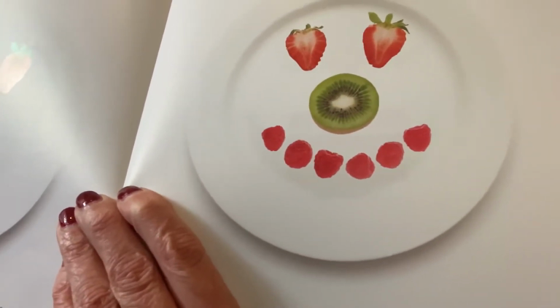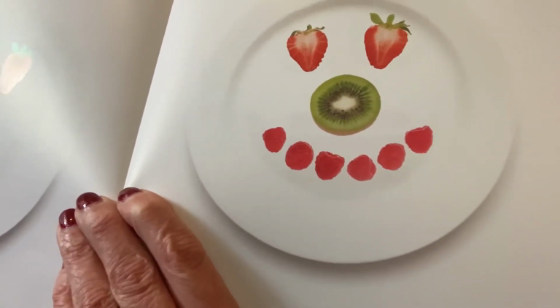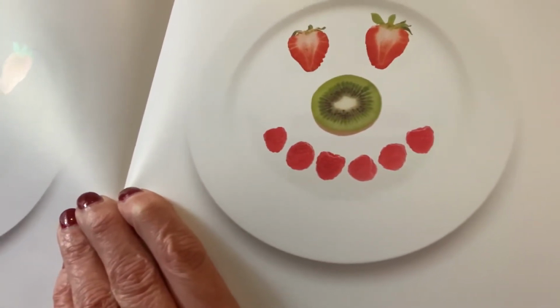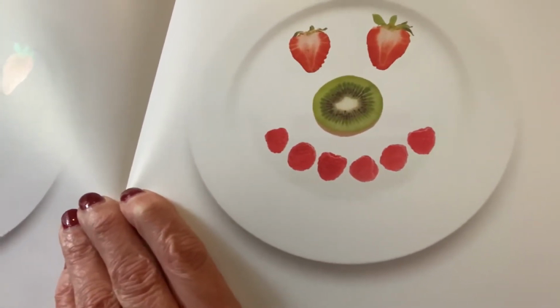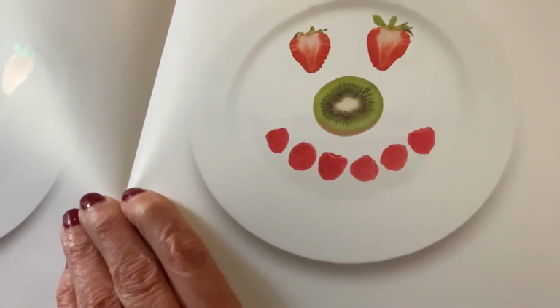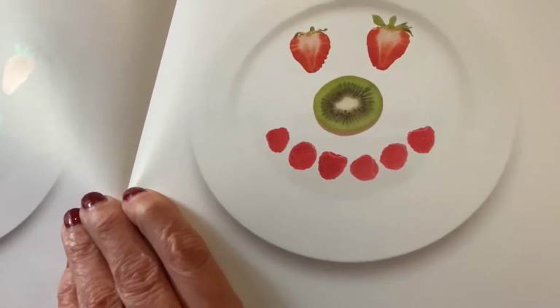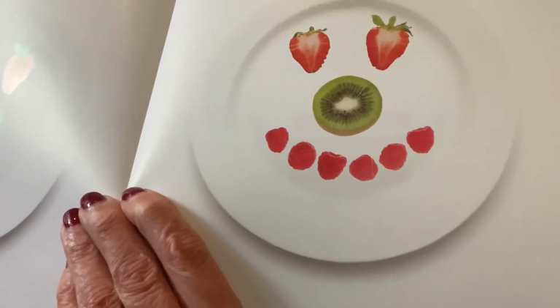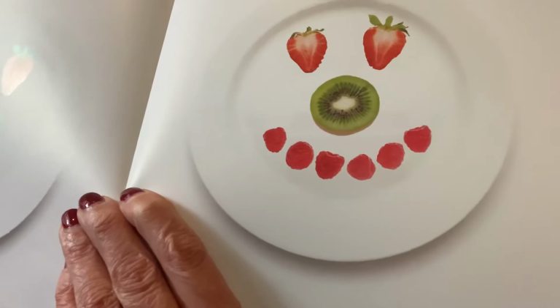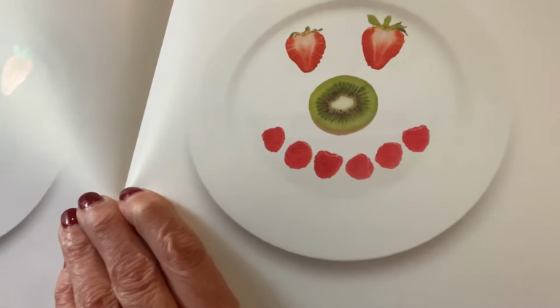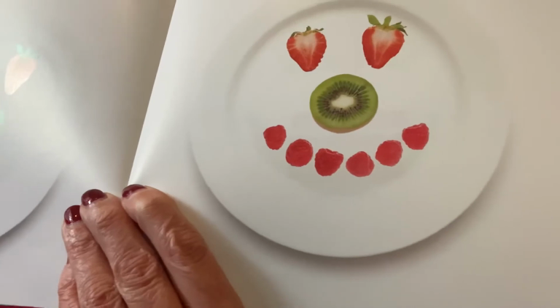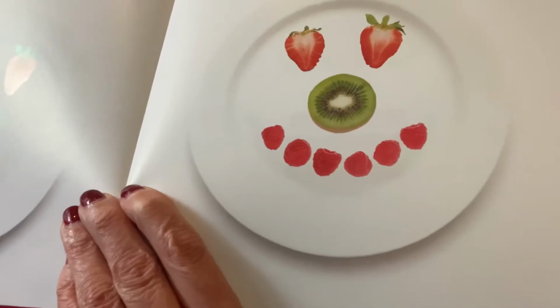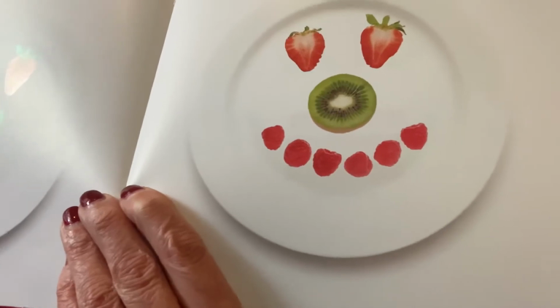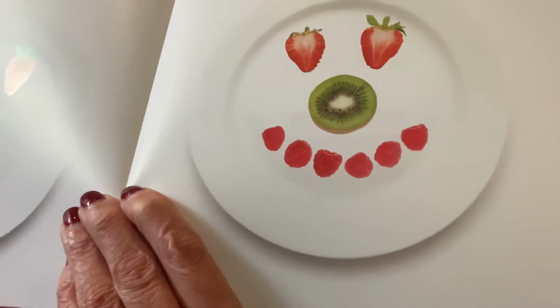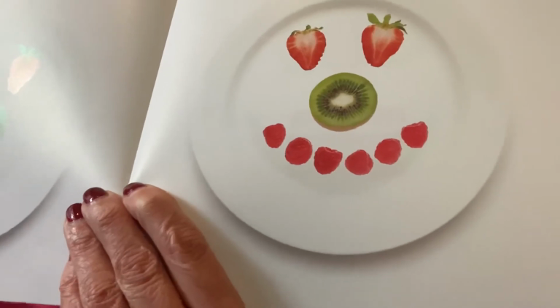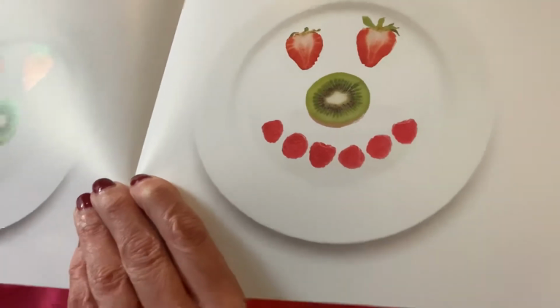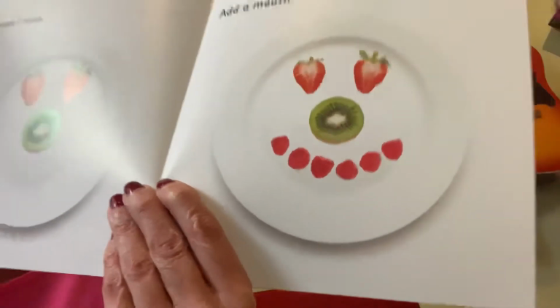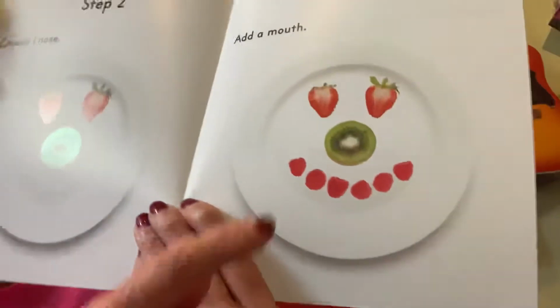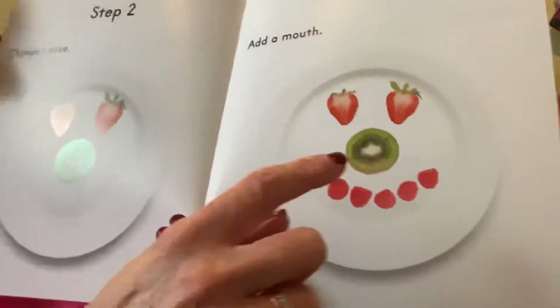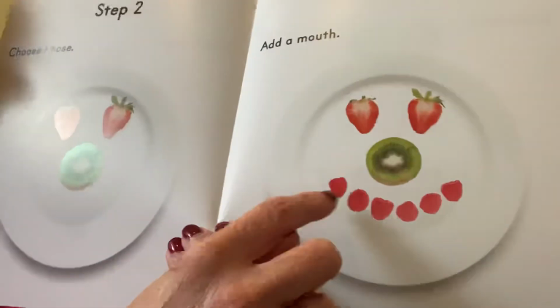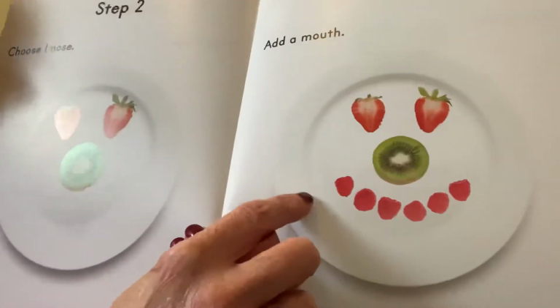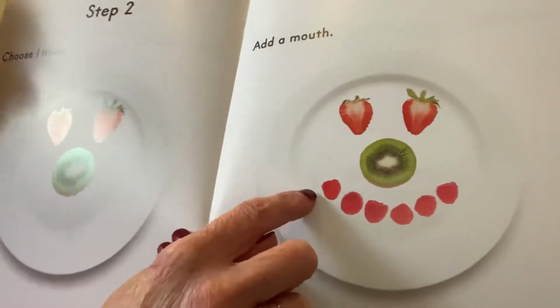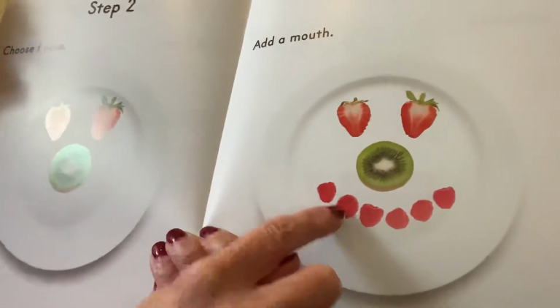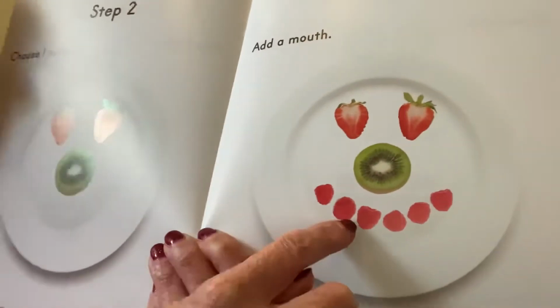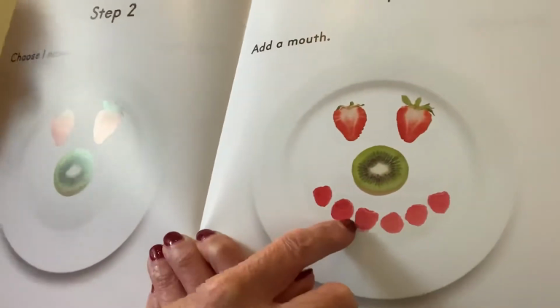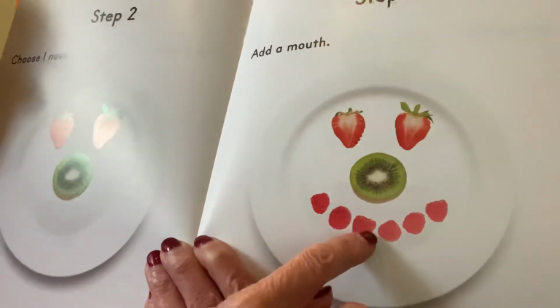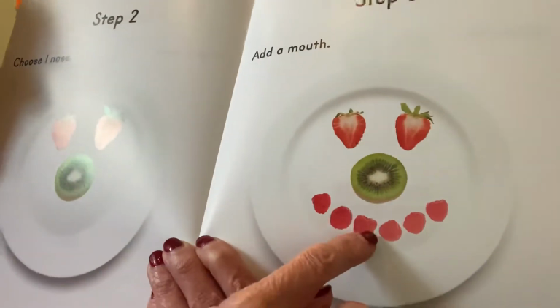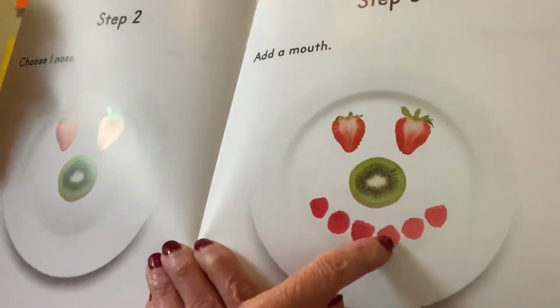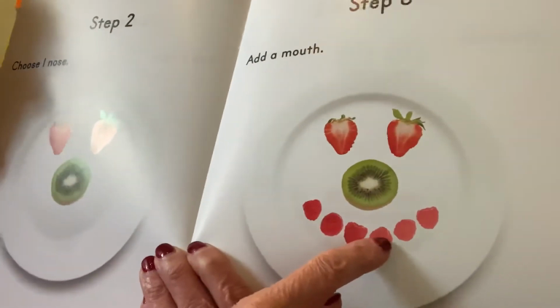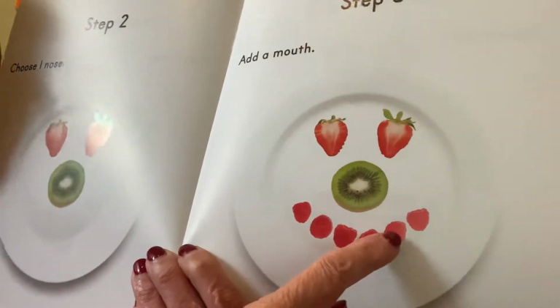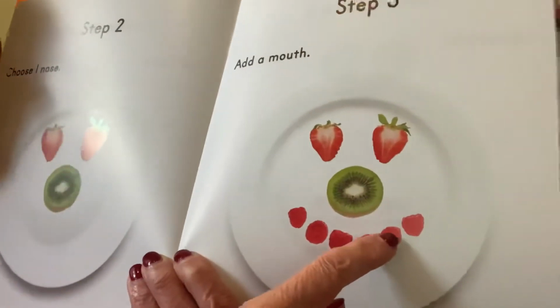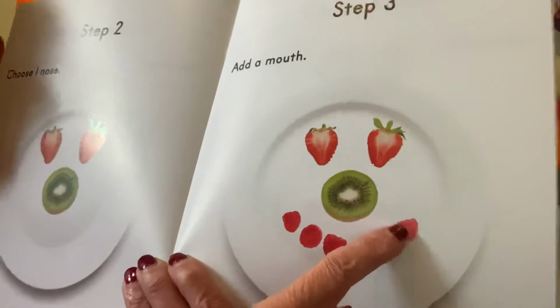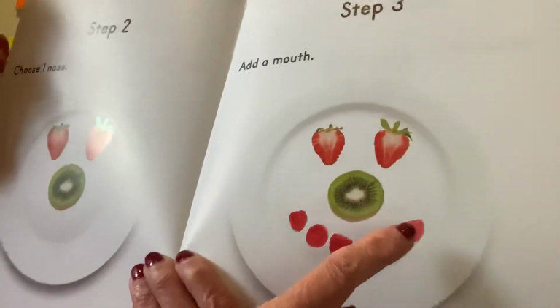The raspberries. And how many are there? One, two, three, four, five, six.